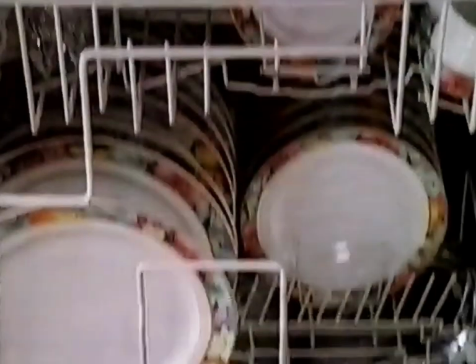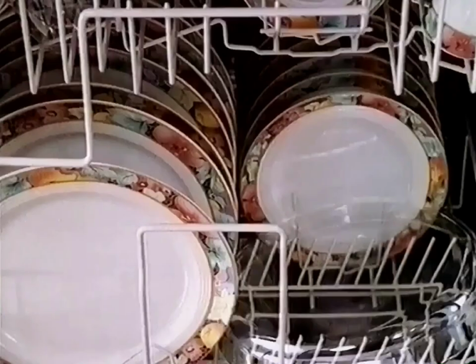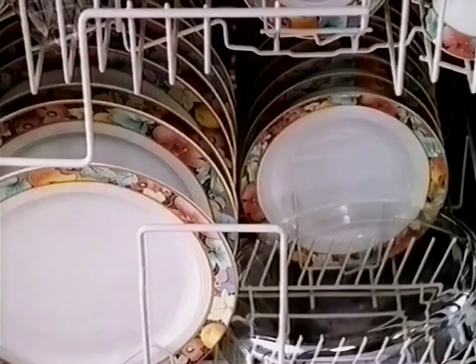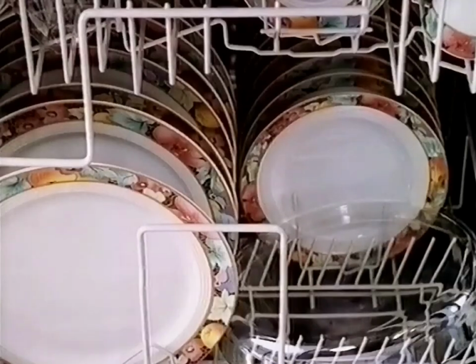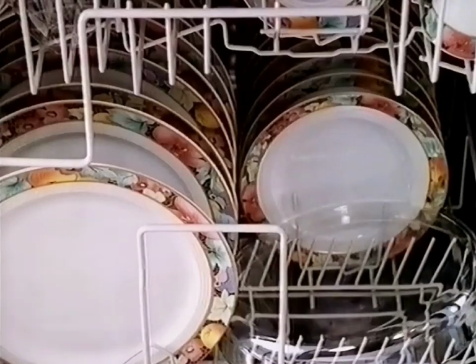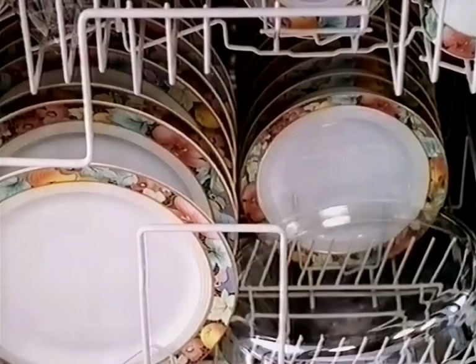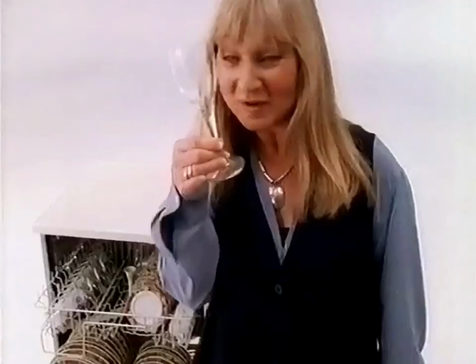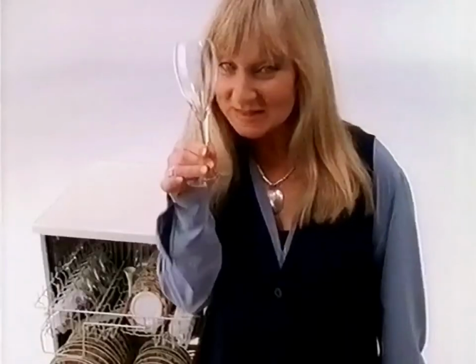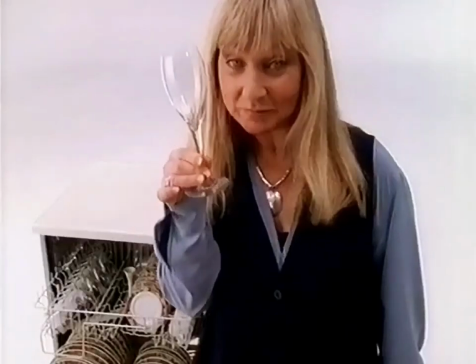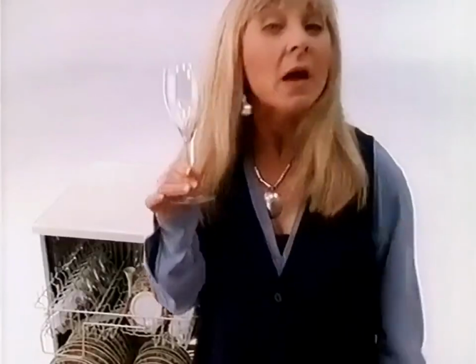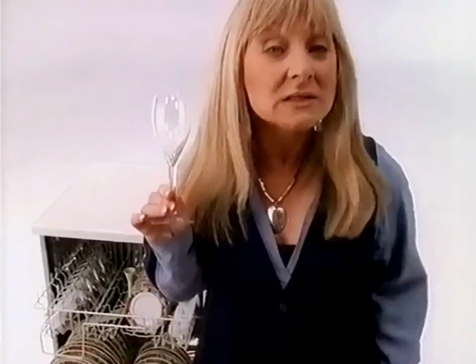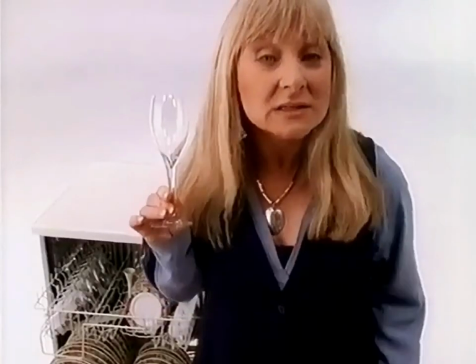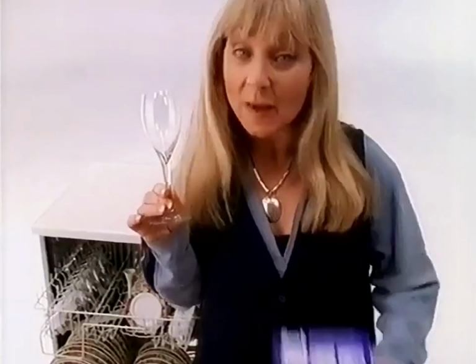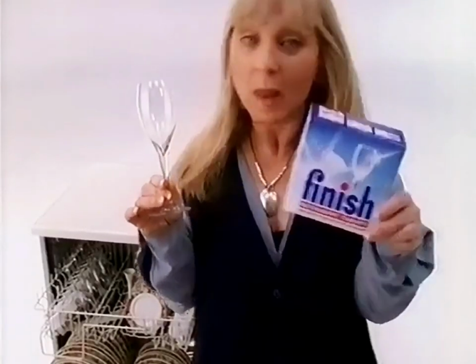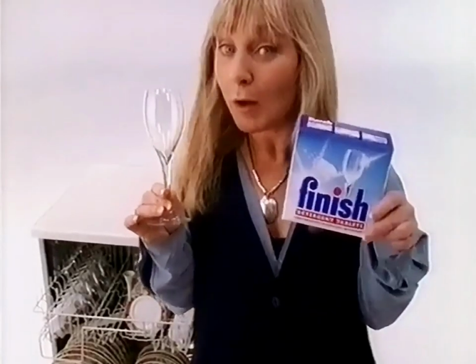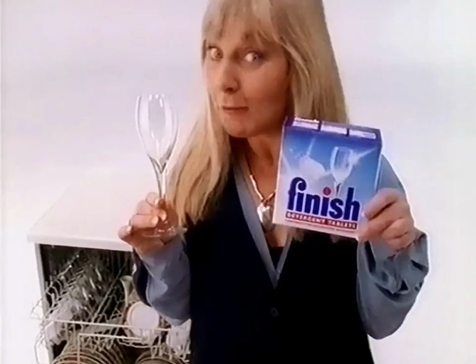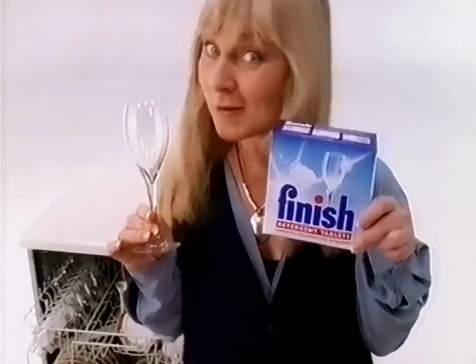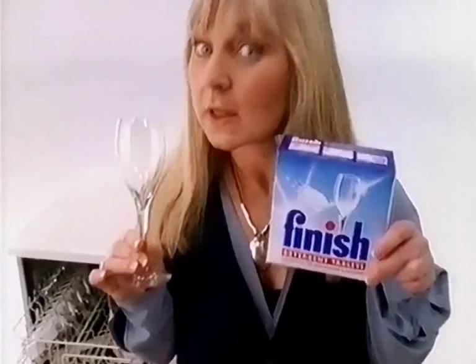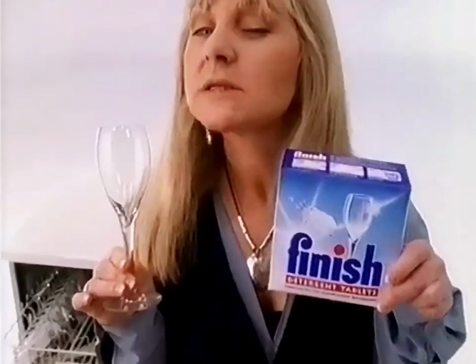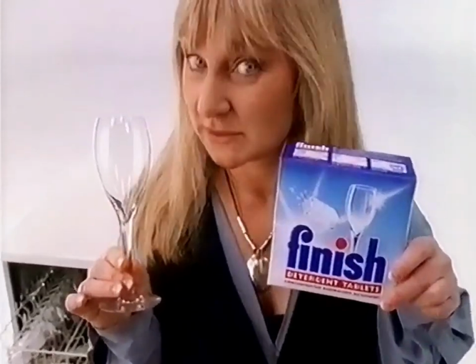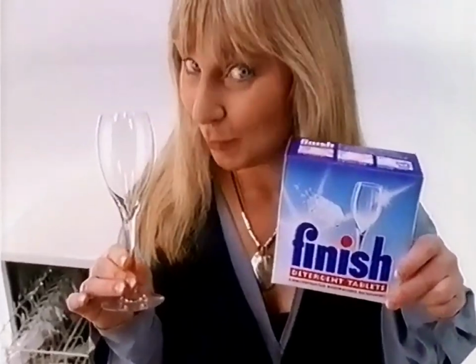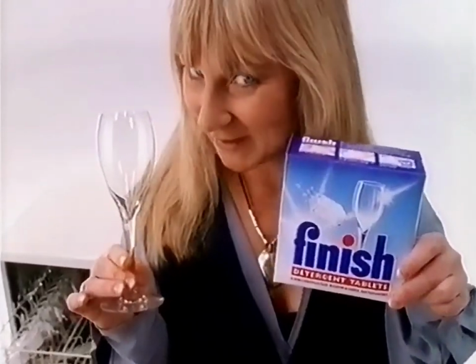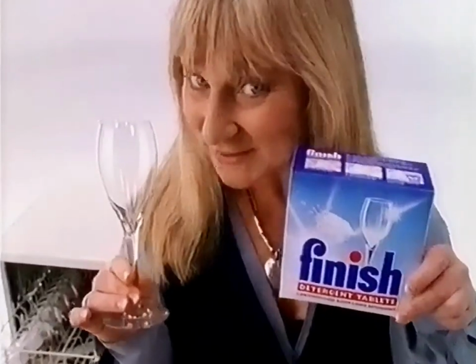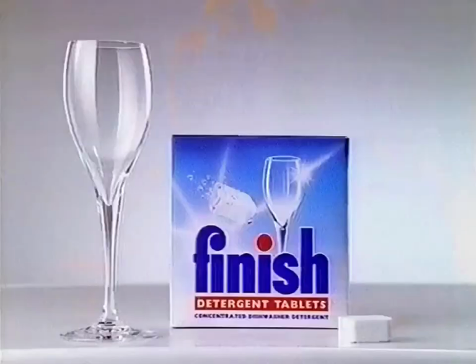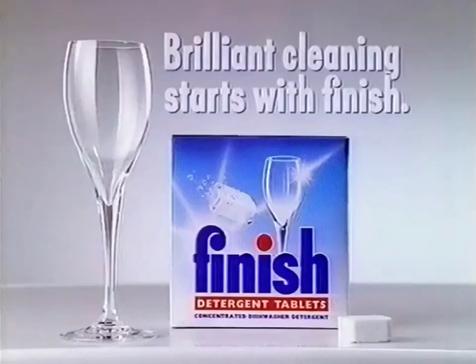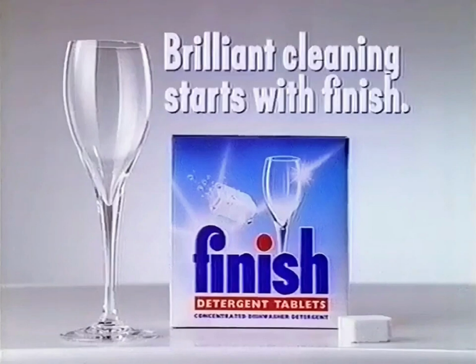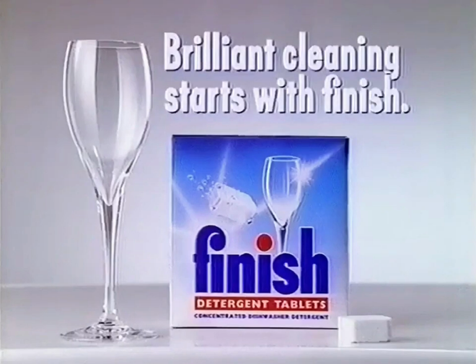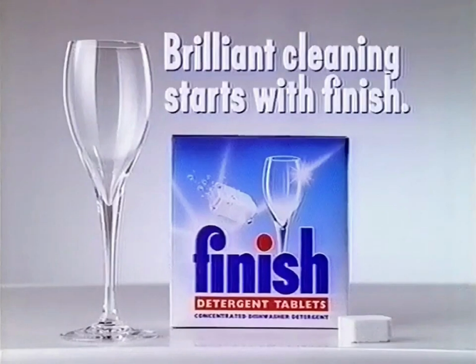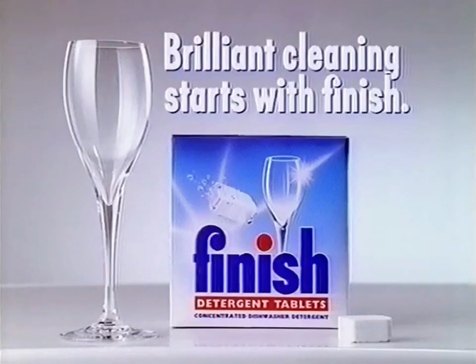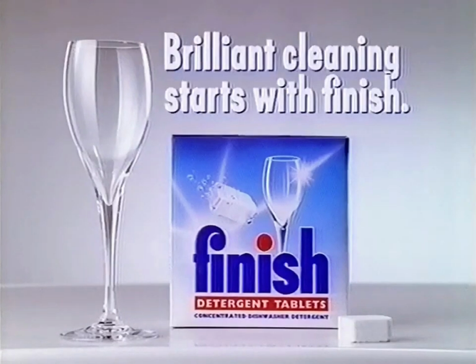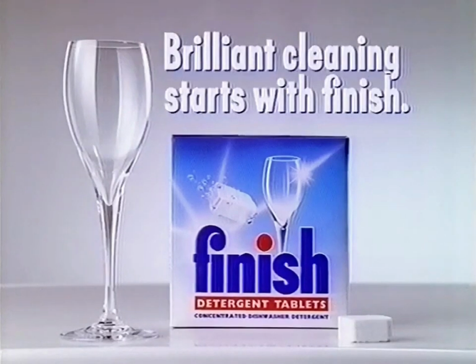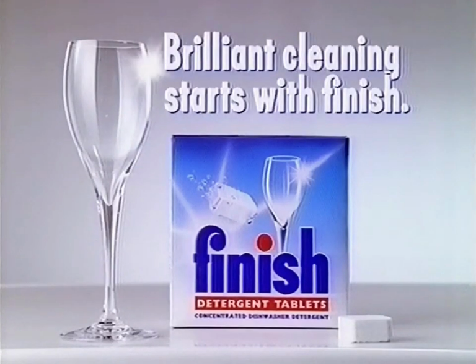There. Brilliant, as they say — all good things come in small packages. Brilliant cleaning starts with Finish.